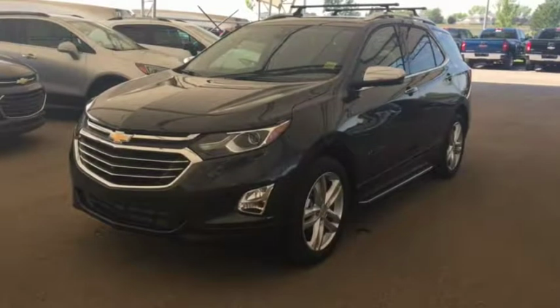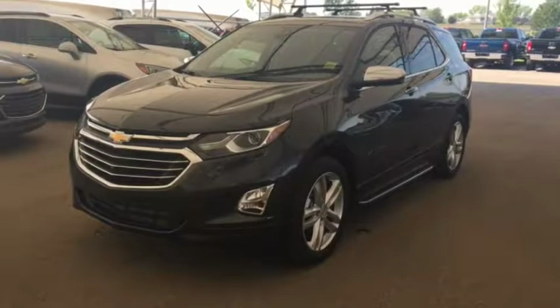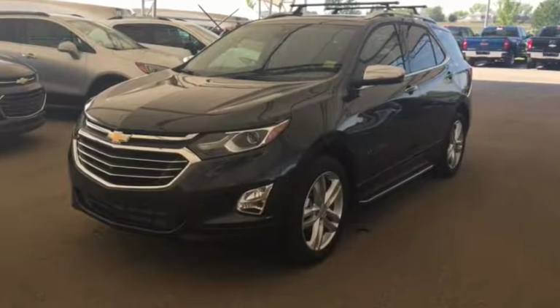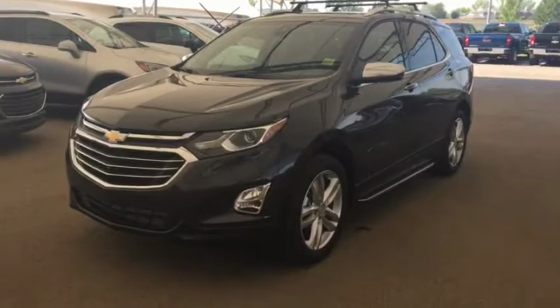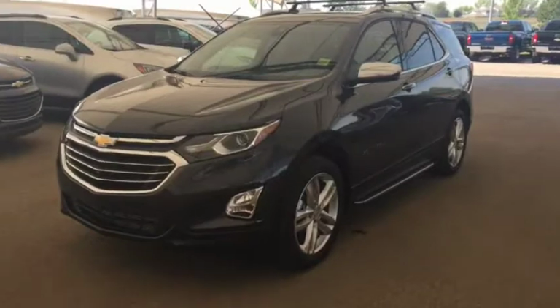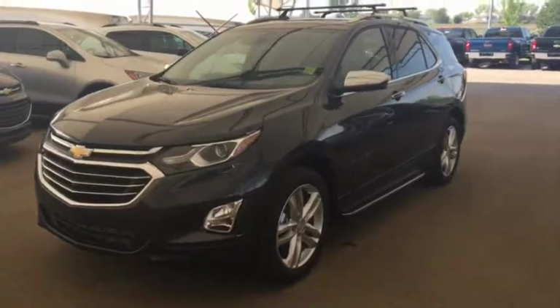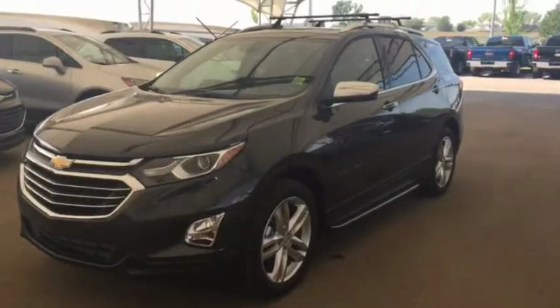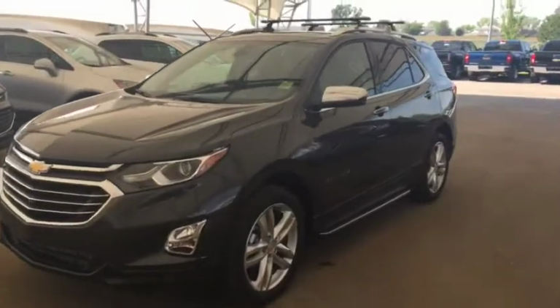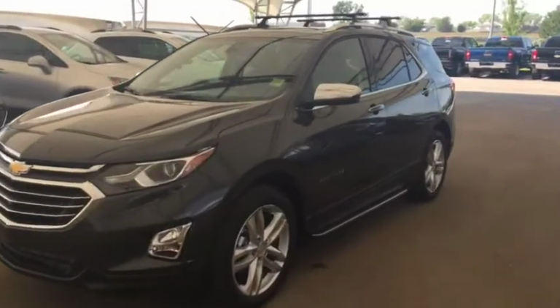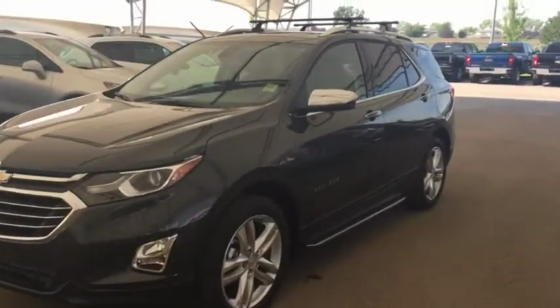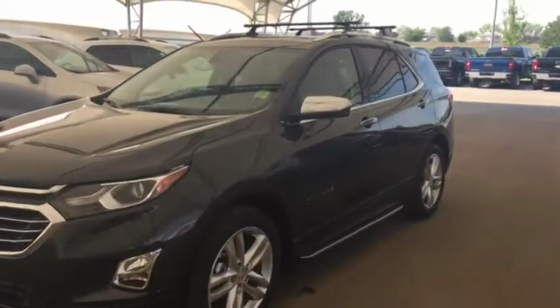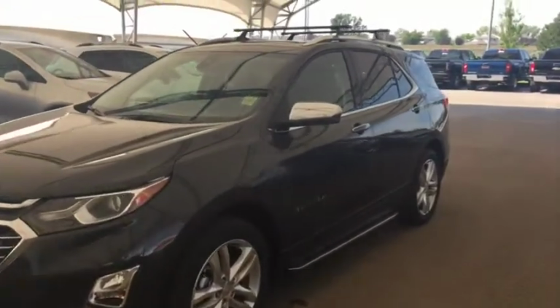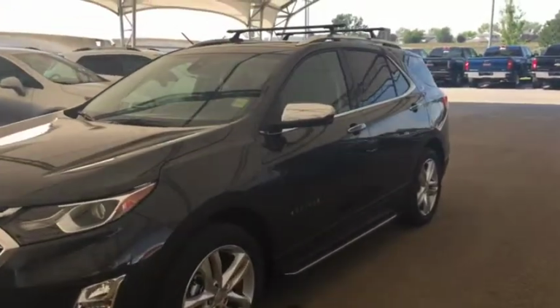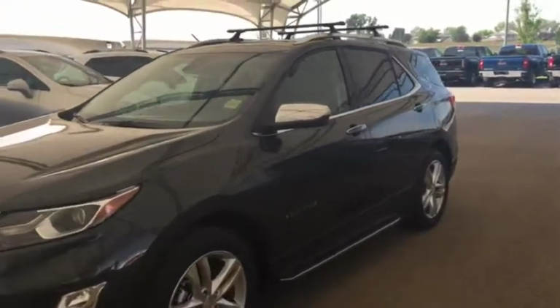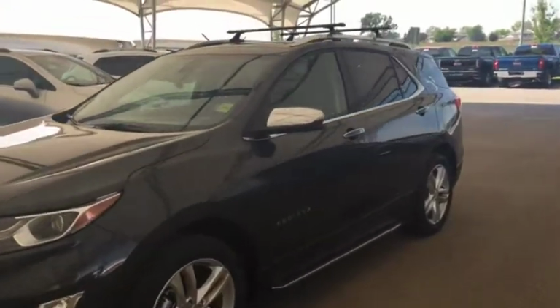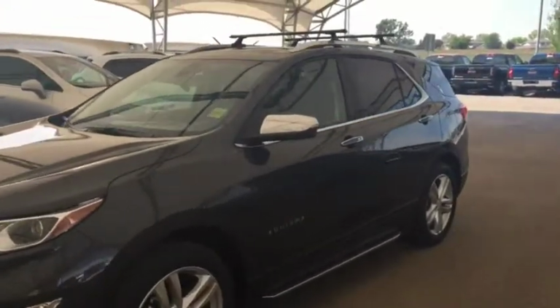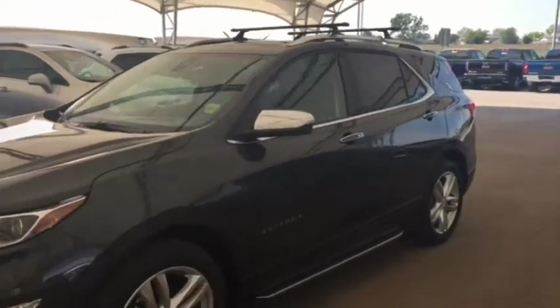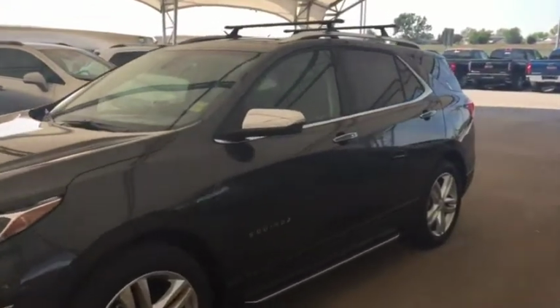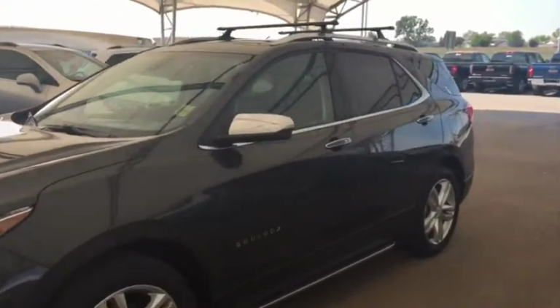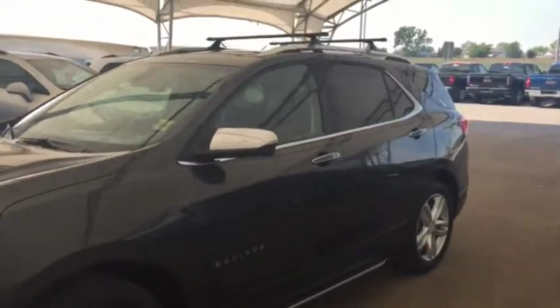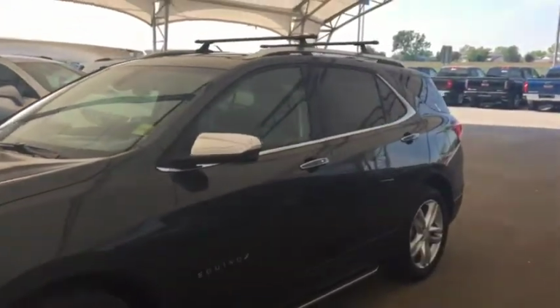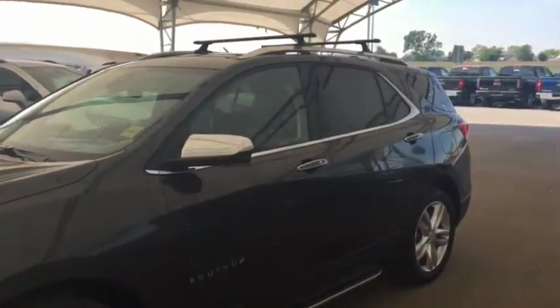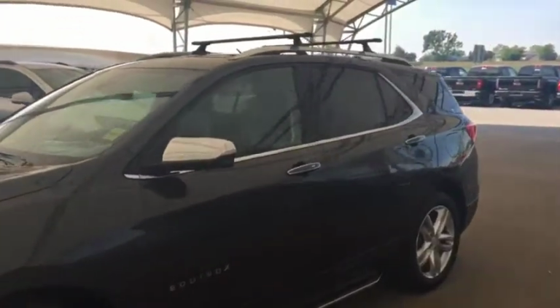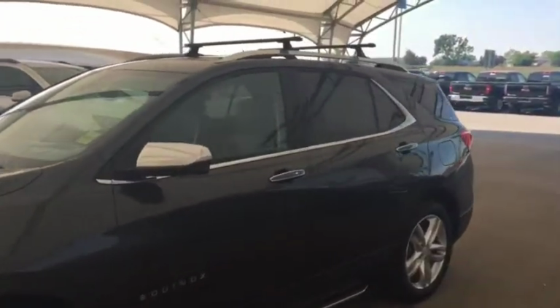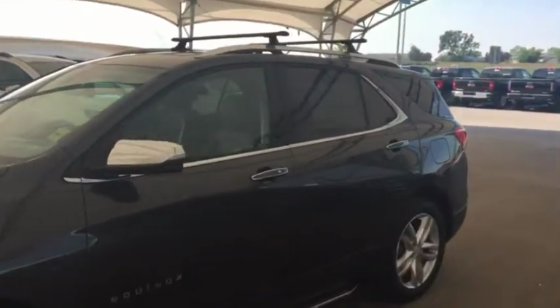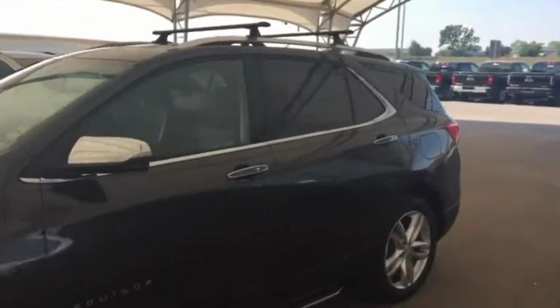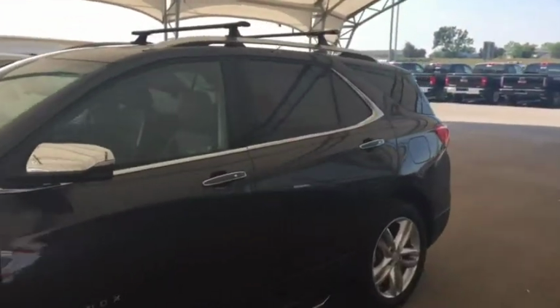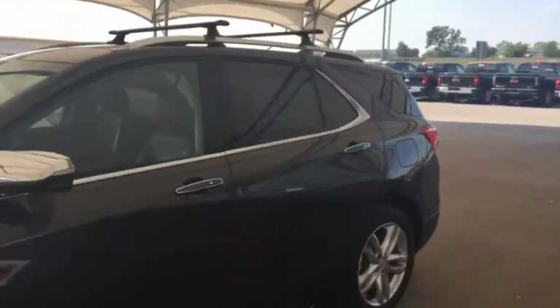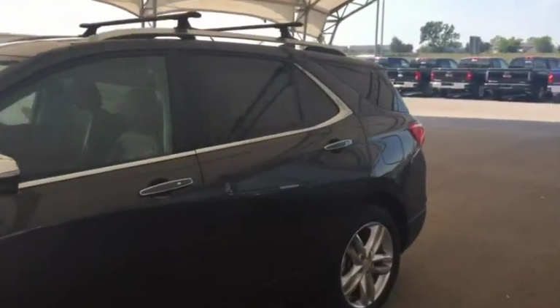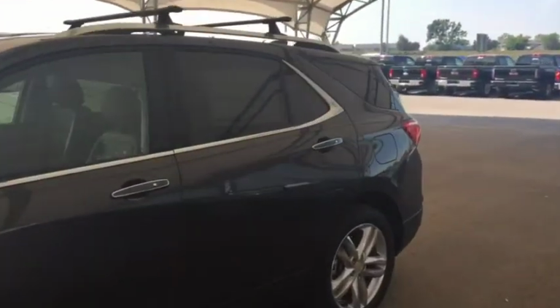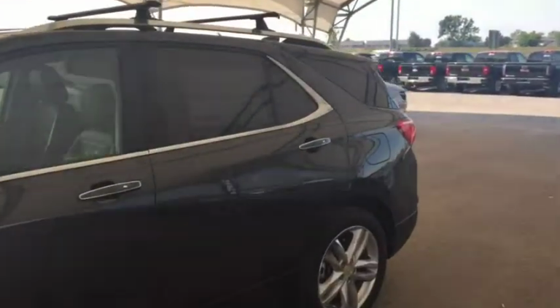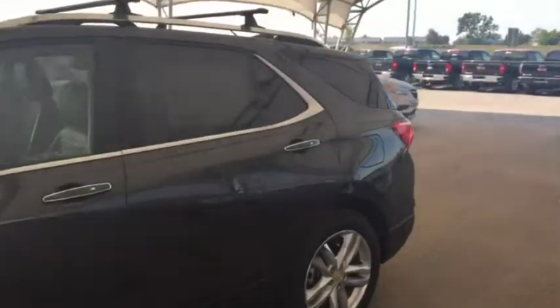Welcome to Davis Chevrolet. This is a 2019 Chevrolet Equinox in the color gray.